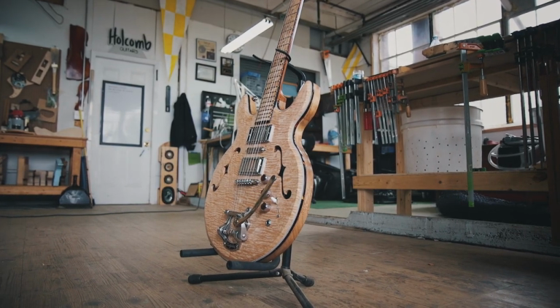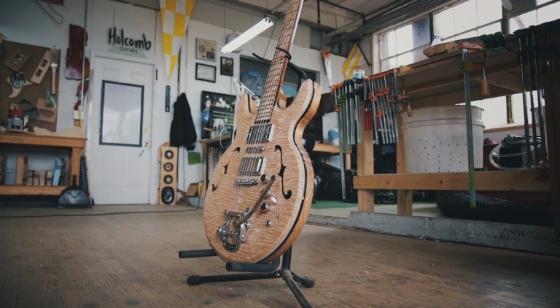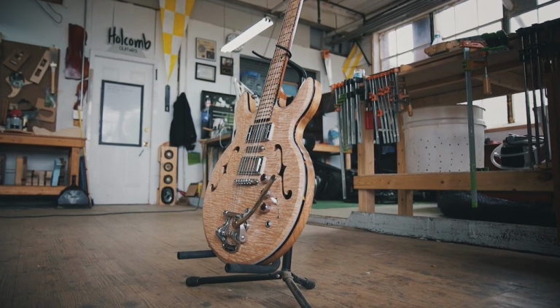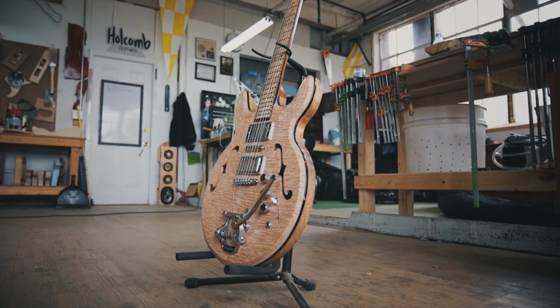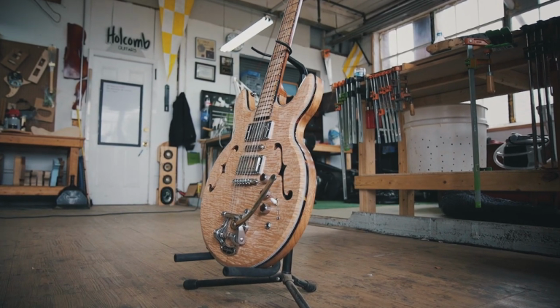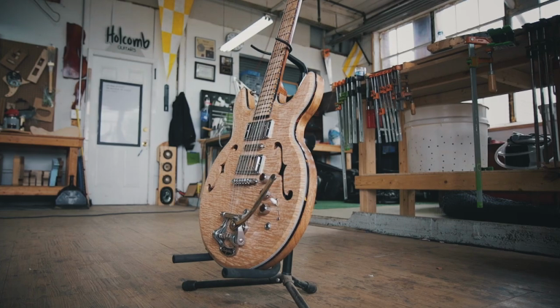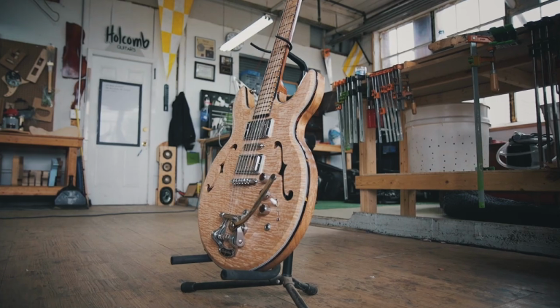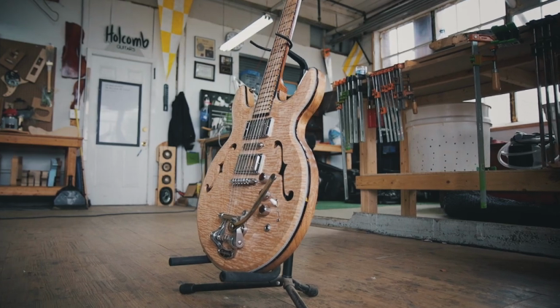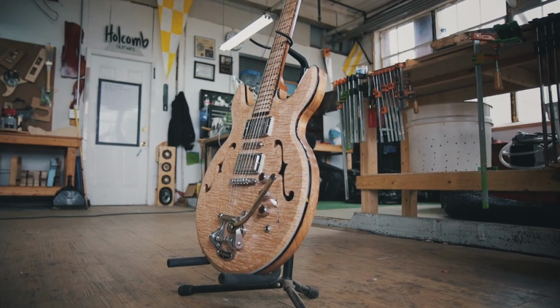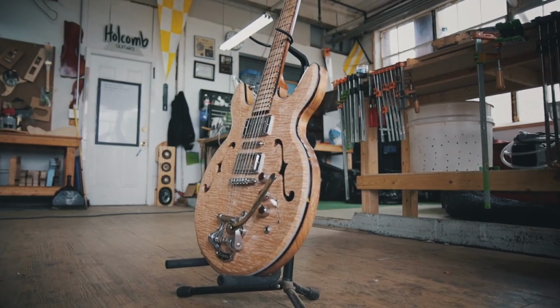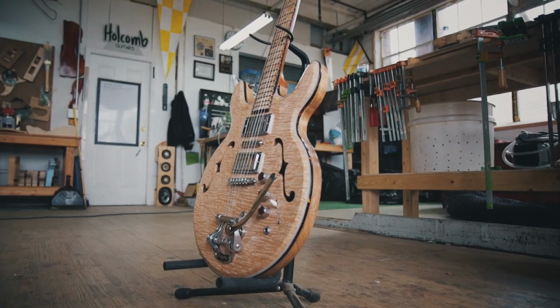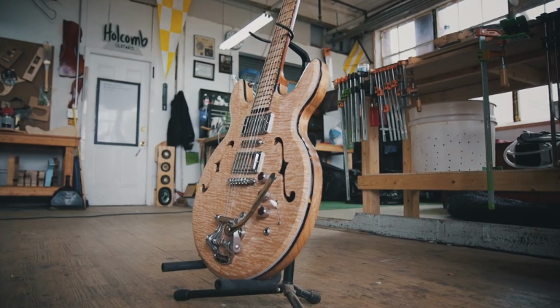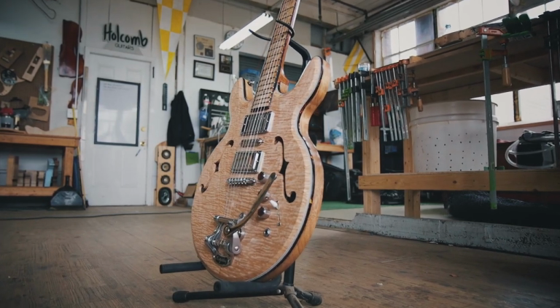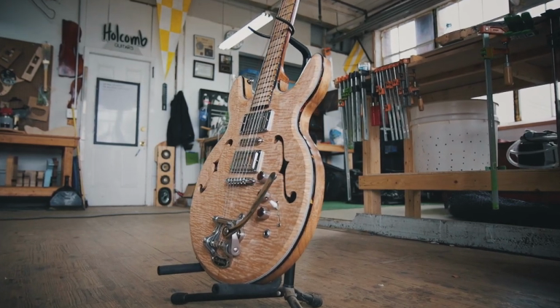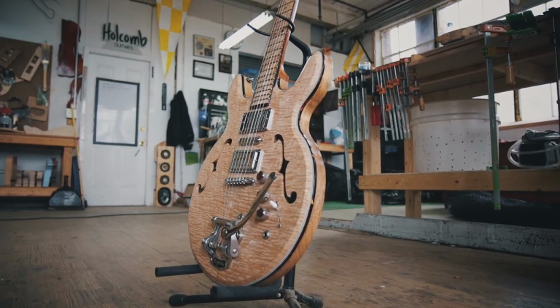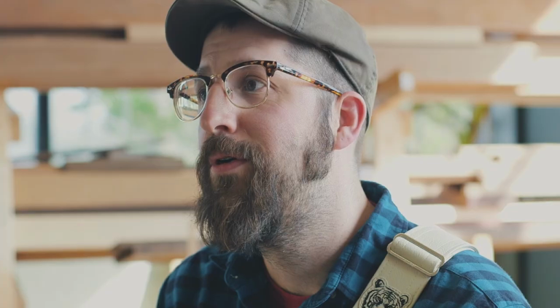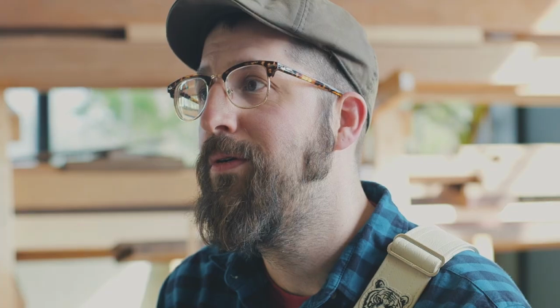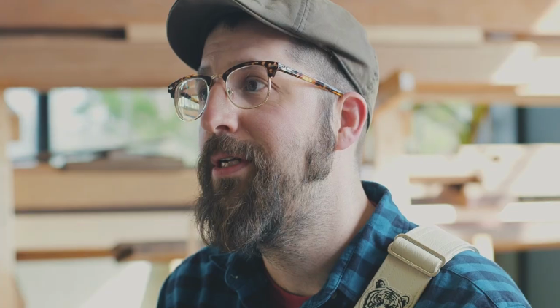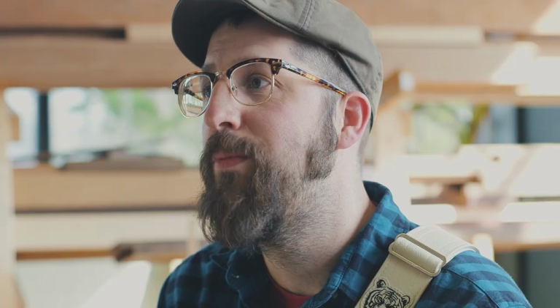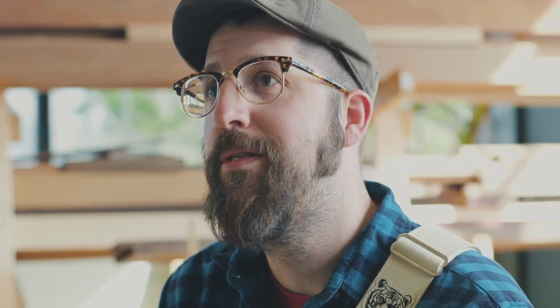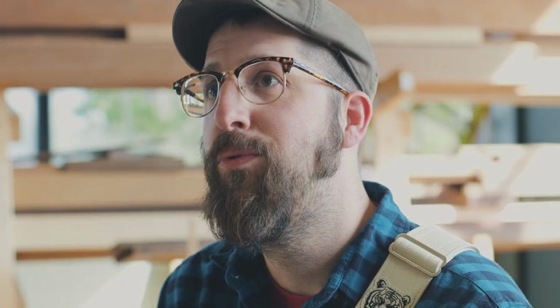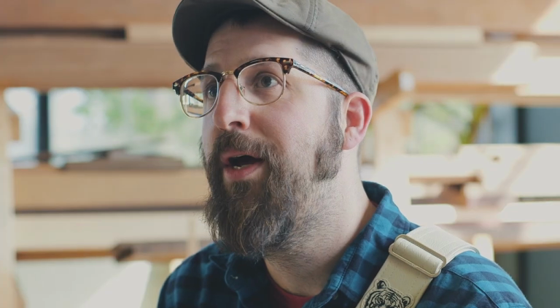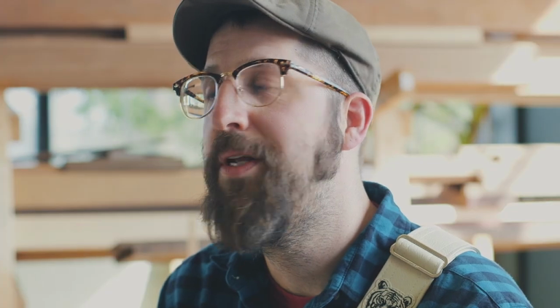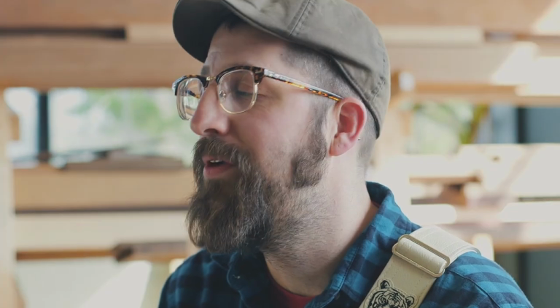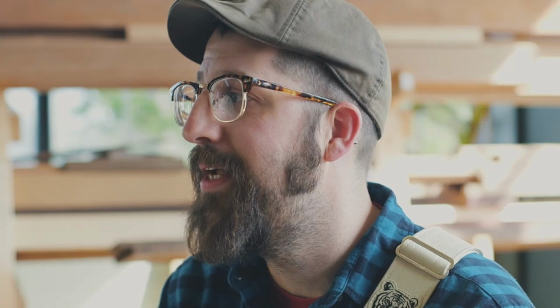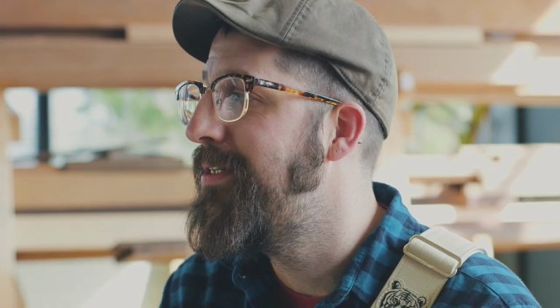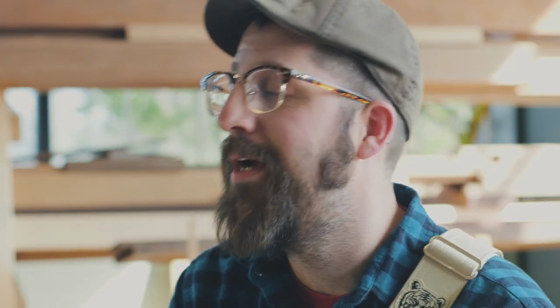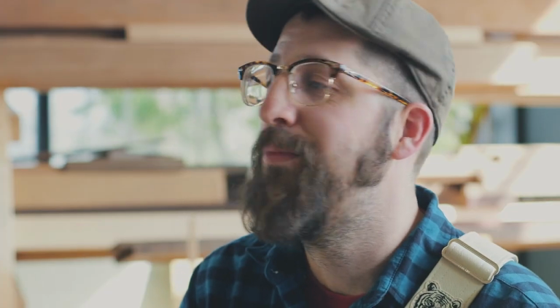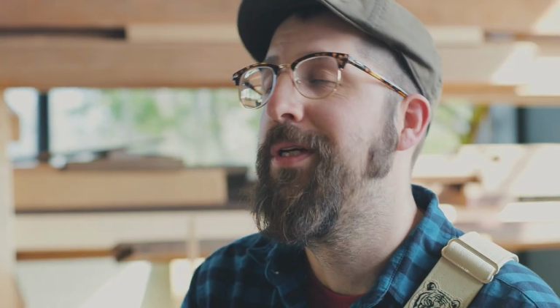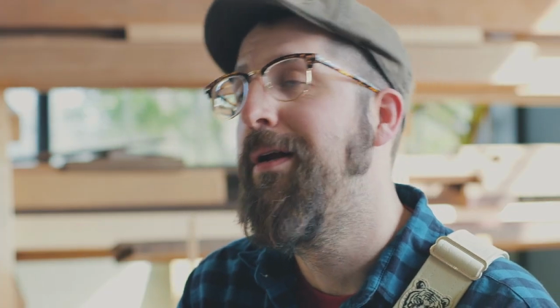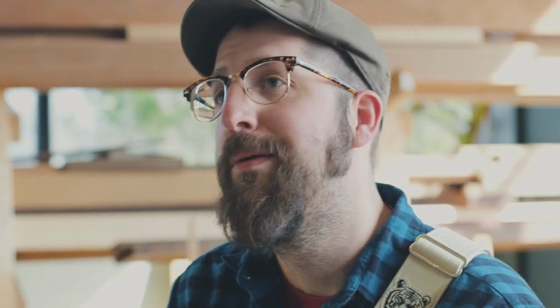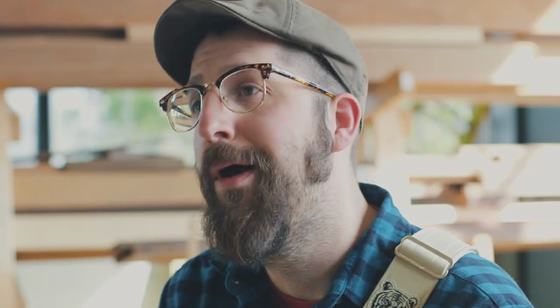I was hoping for a versatile guitar, a versatile instrument to play all the different kinds and styles of music that I like to play.